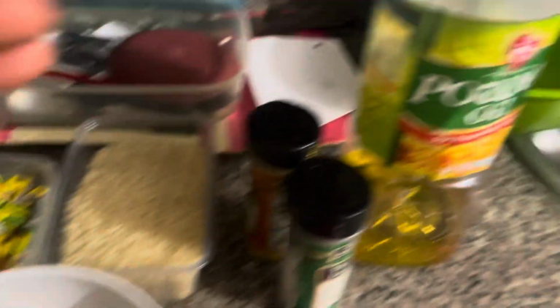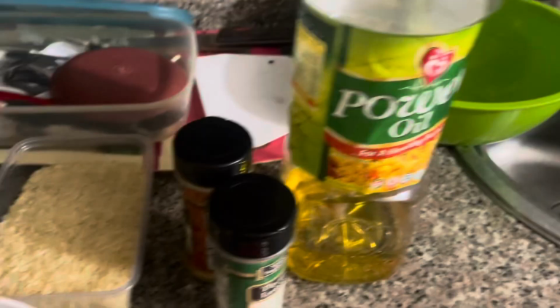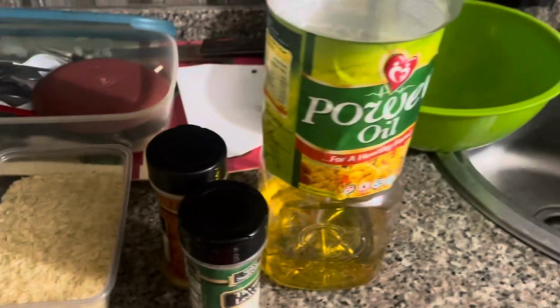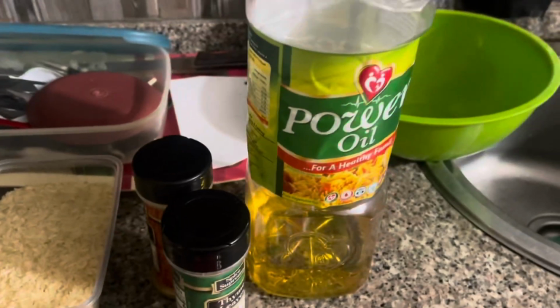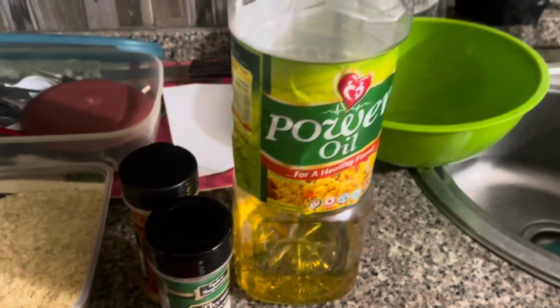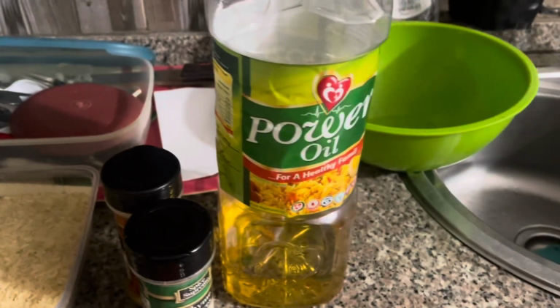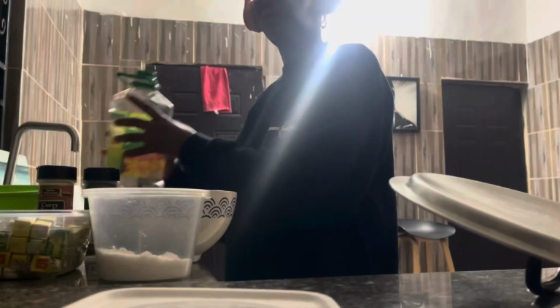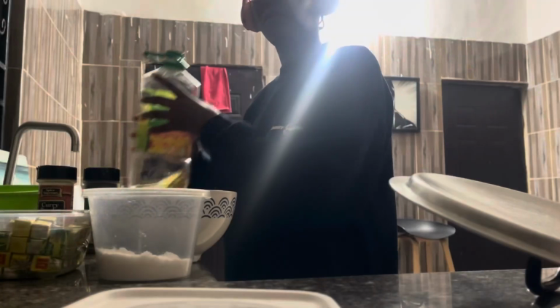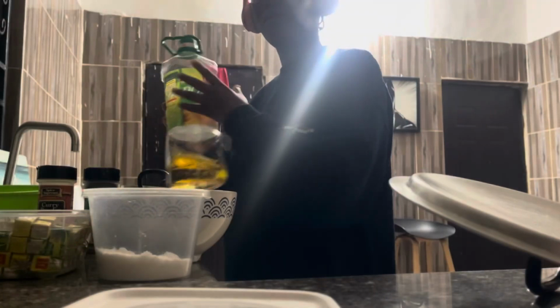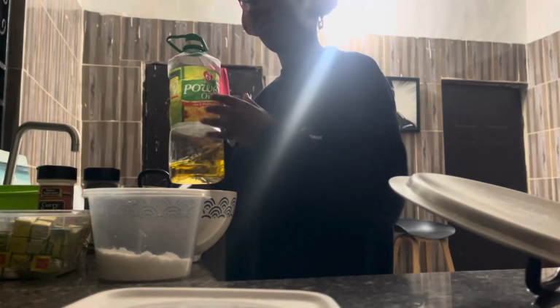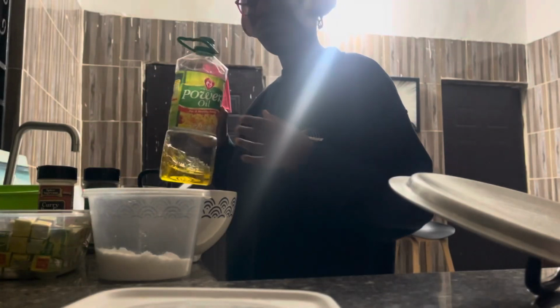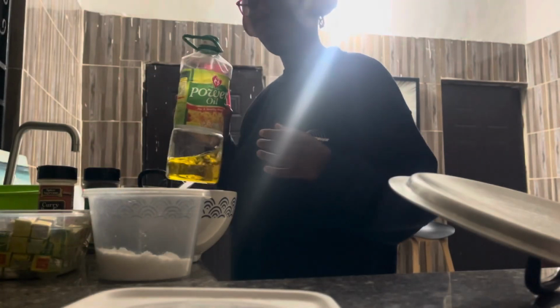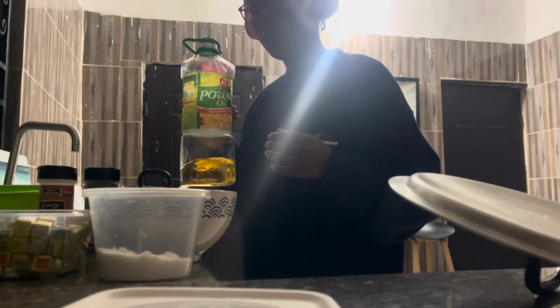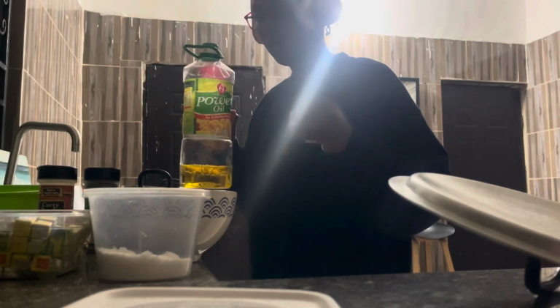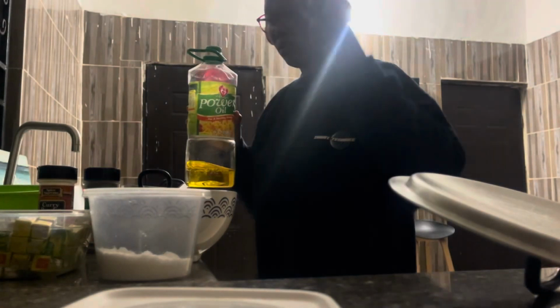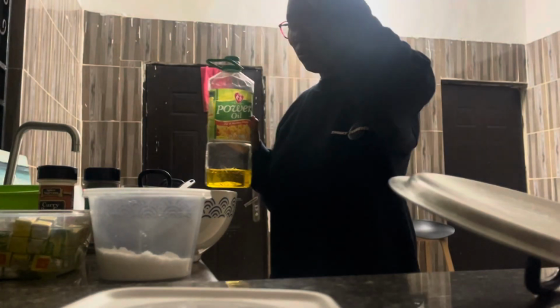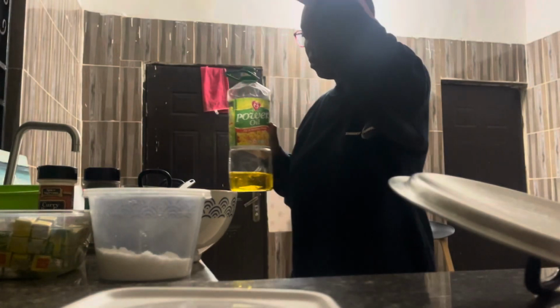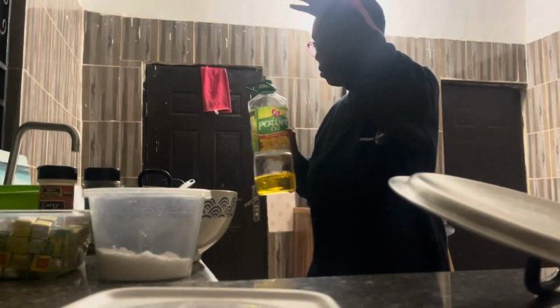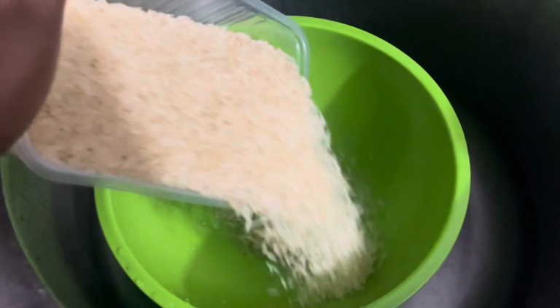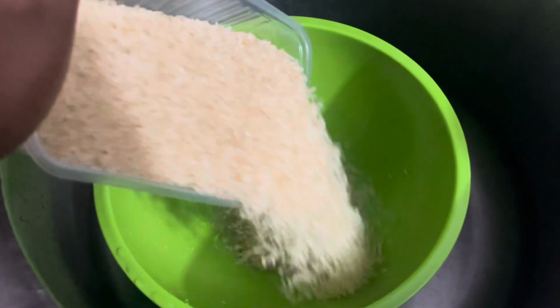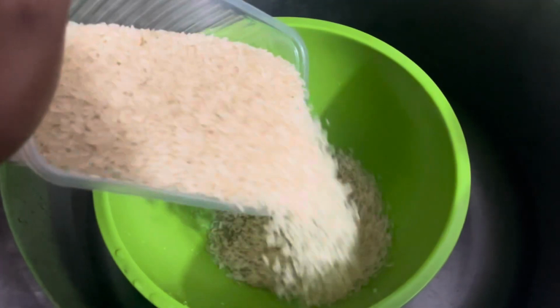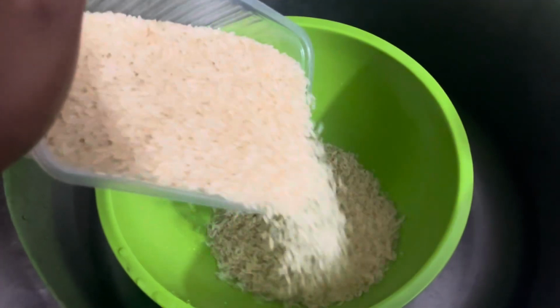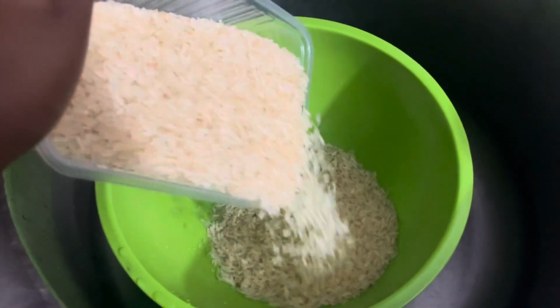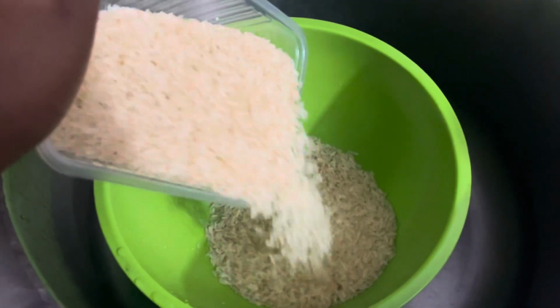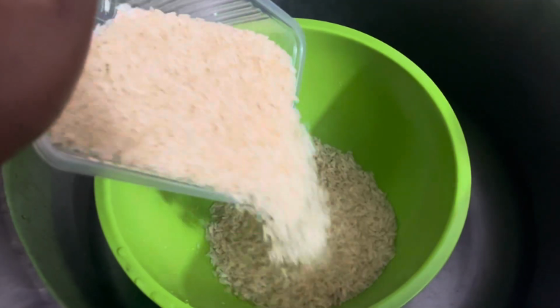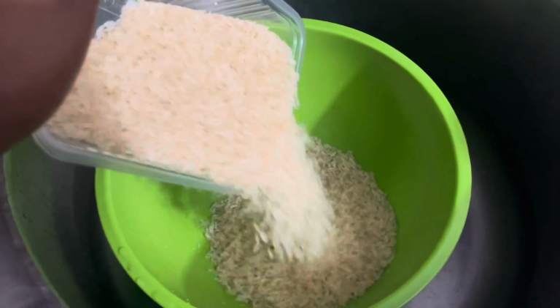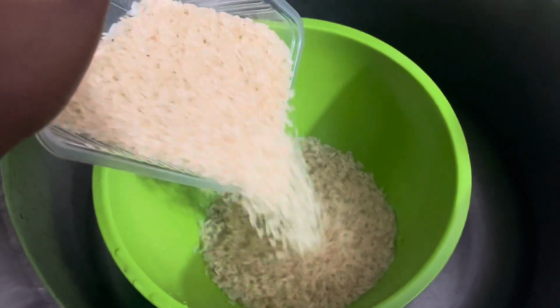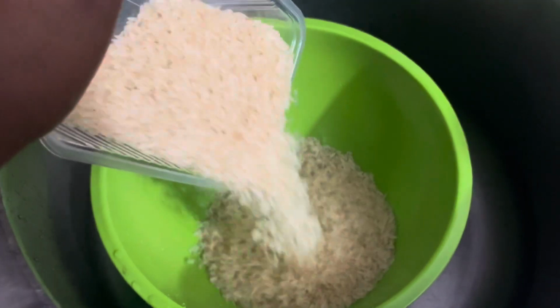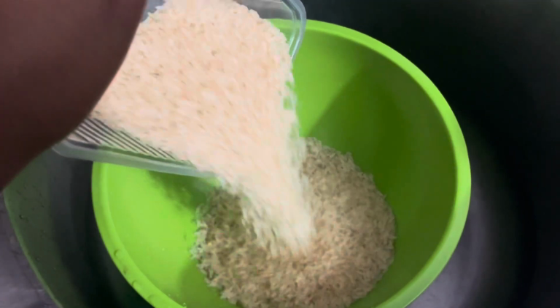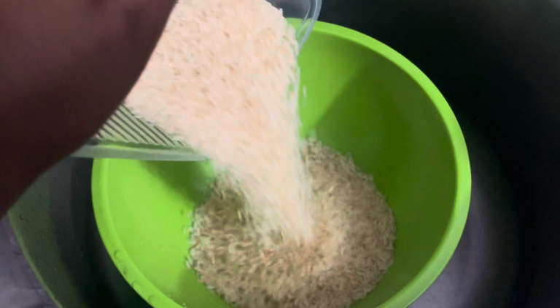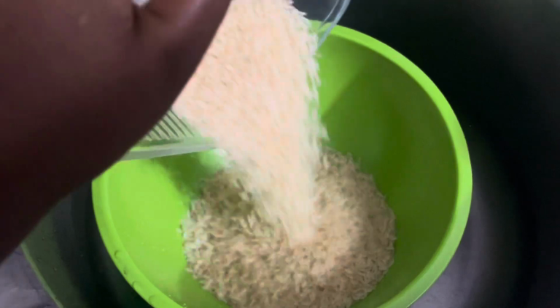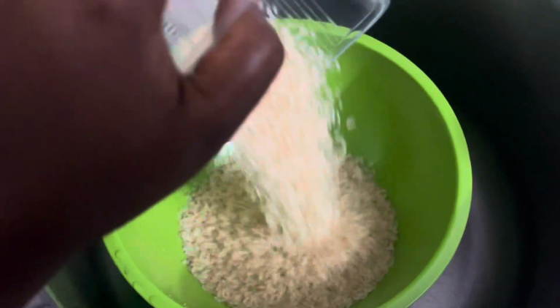We'll also be using rice and our groundnut oil. The first step is to pour your rice into a bowl.